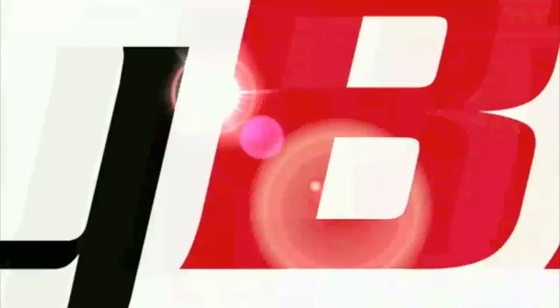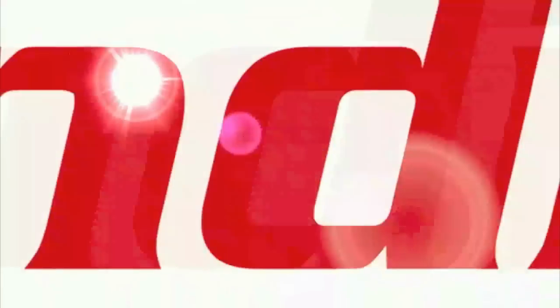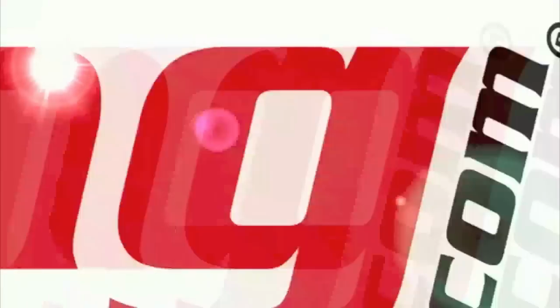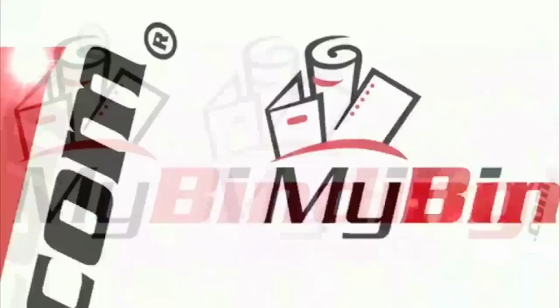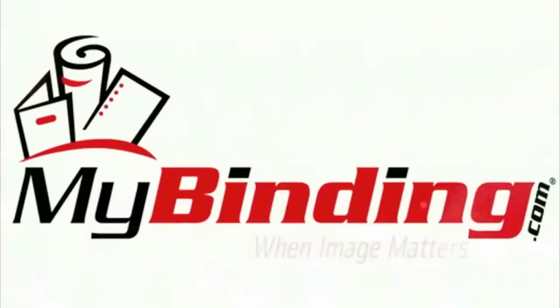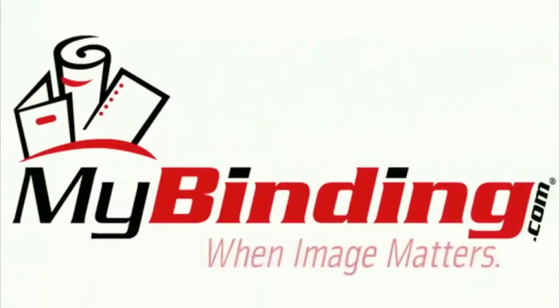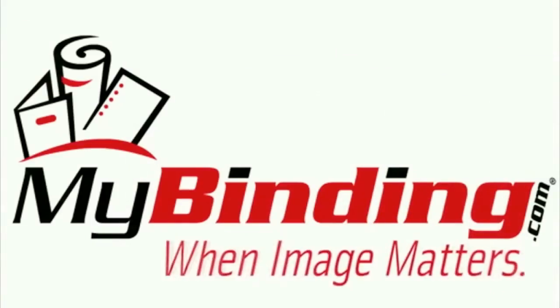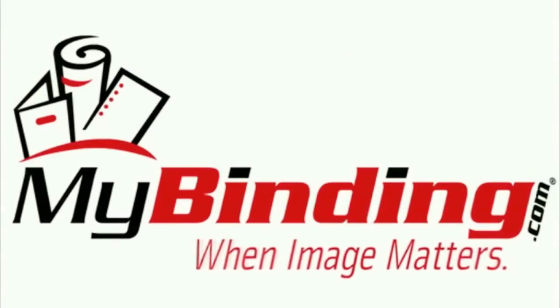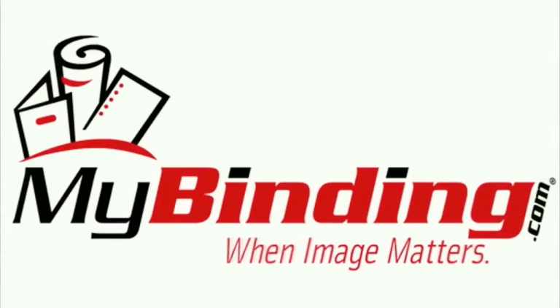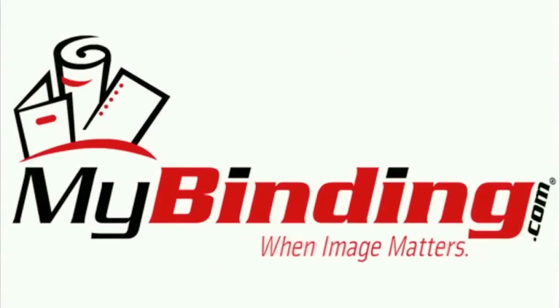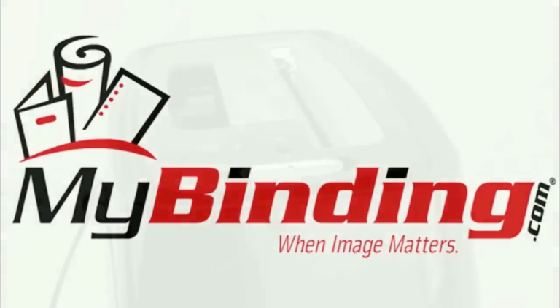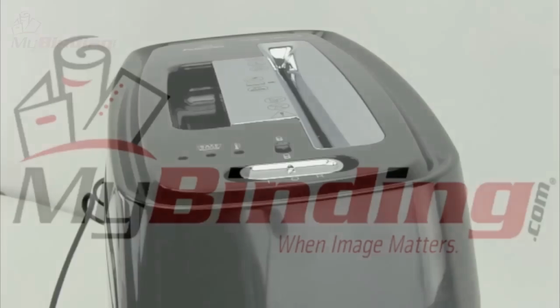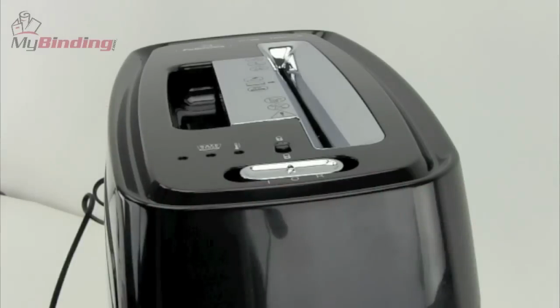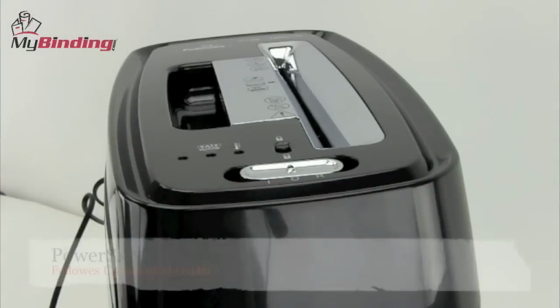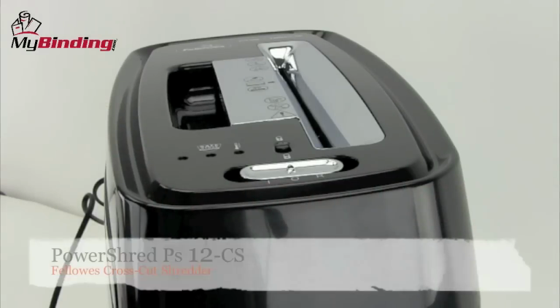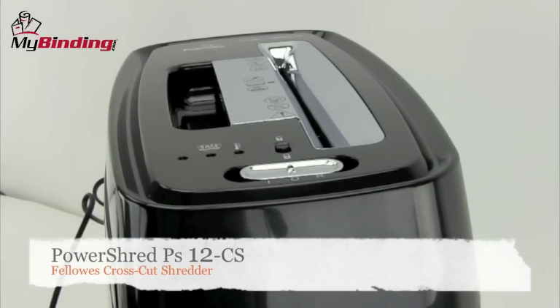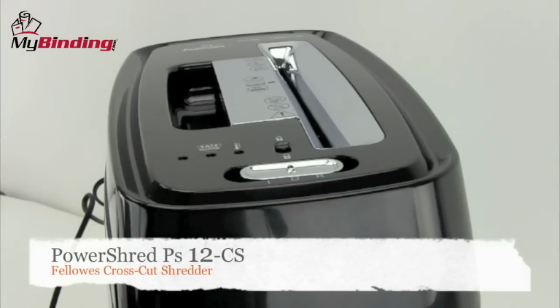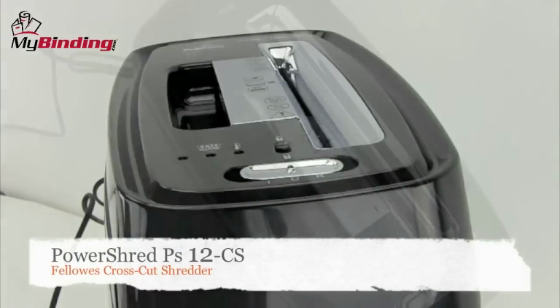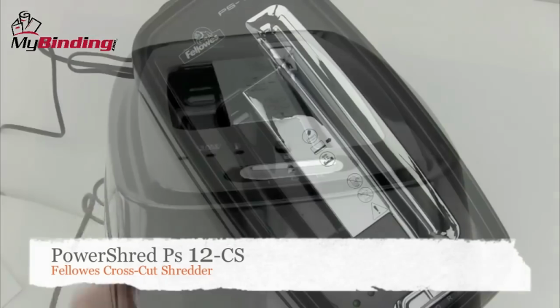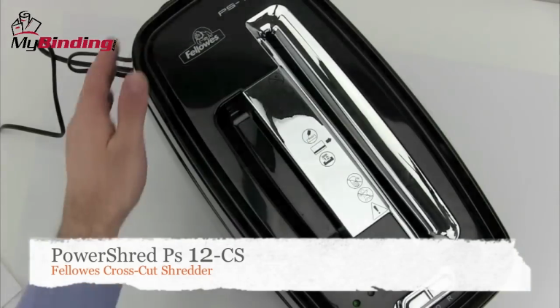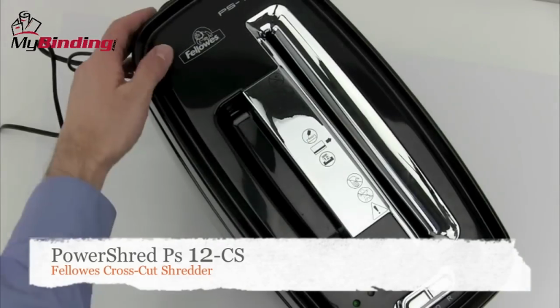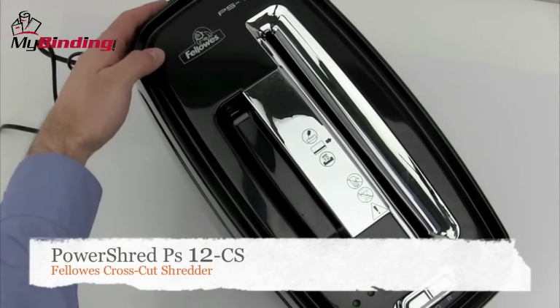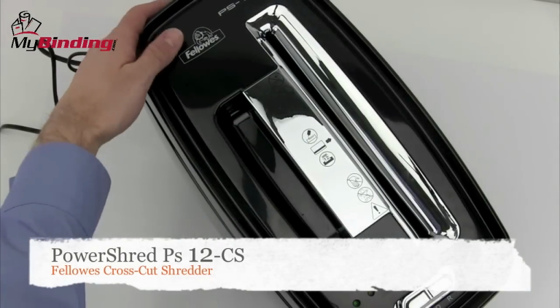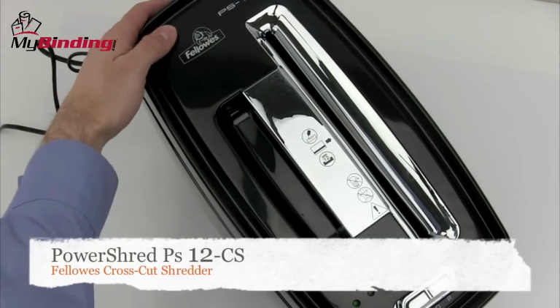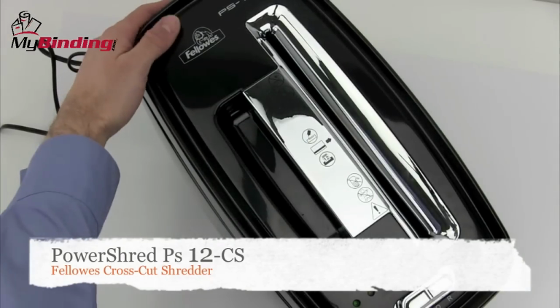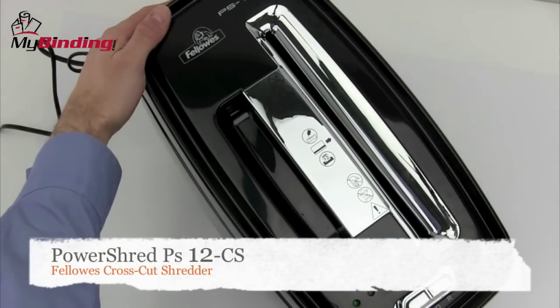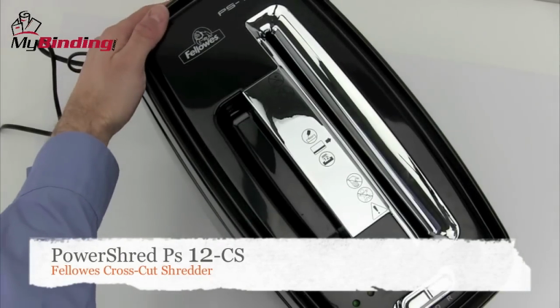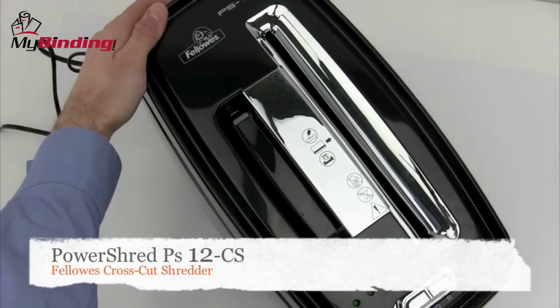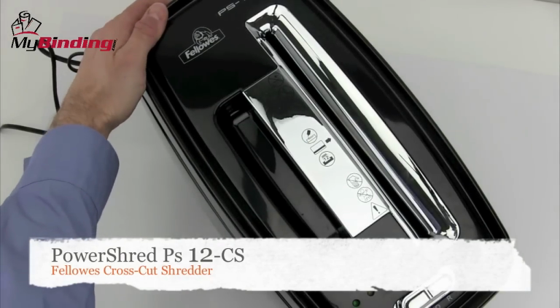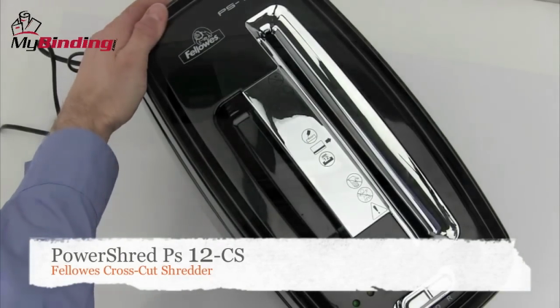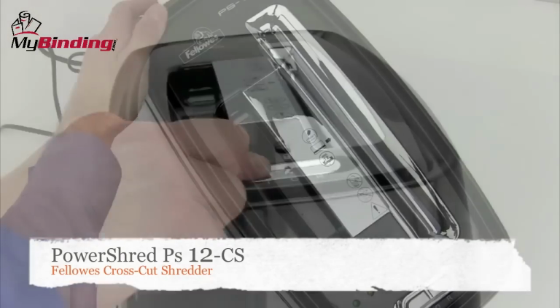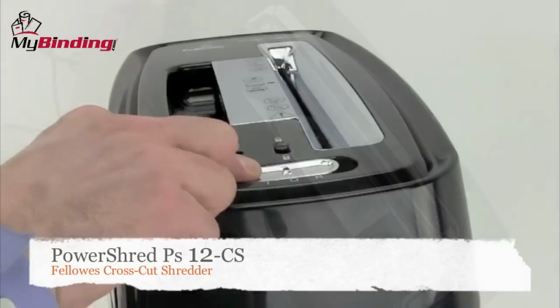Welcome to MyBinding video. Today we look at the PowerShred 12CS, a cross-cut shredder by Fellowes.